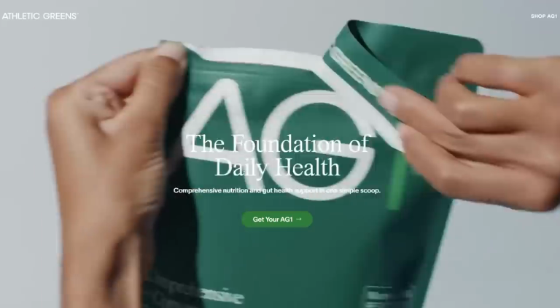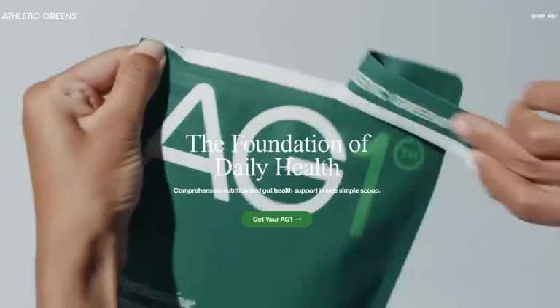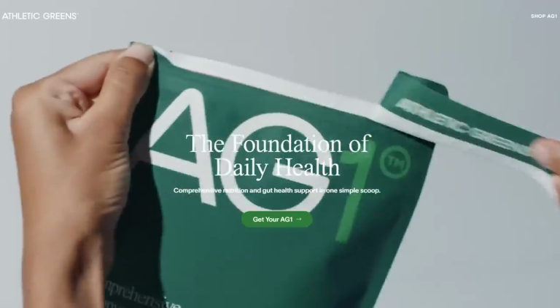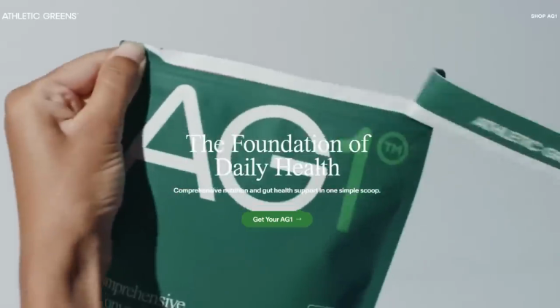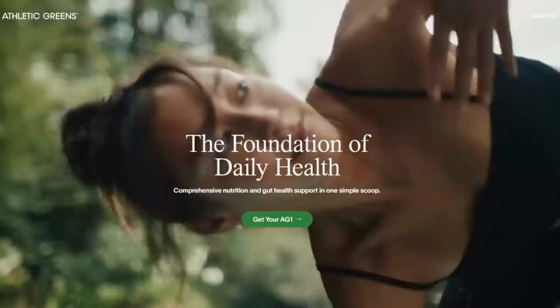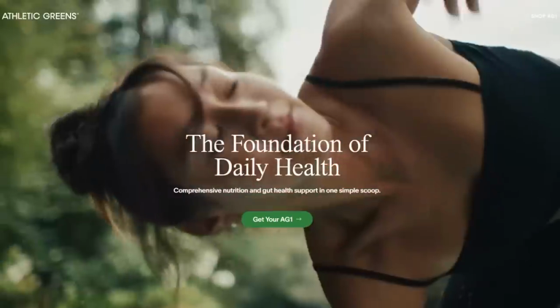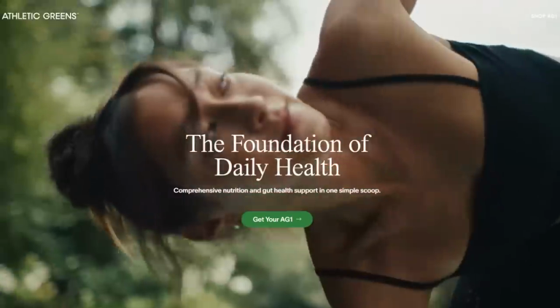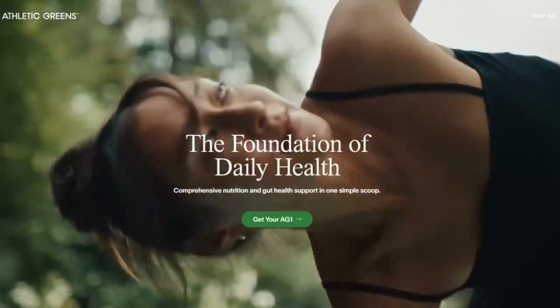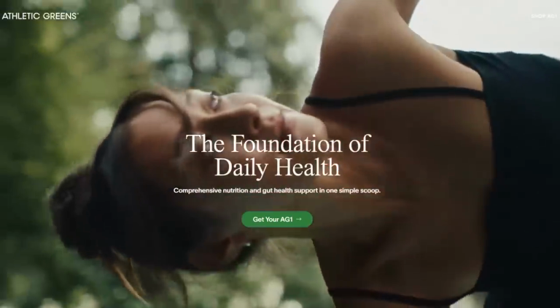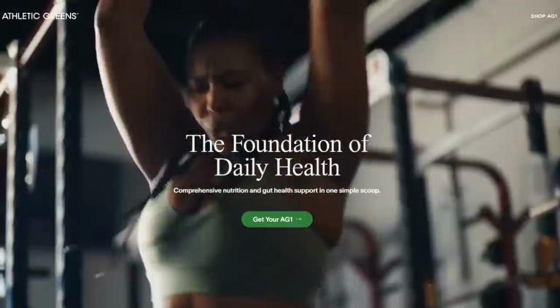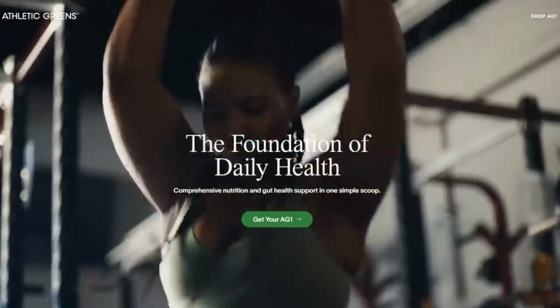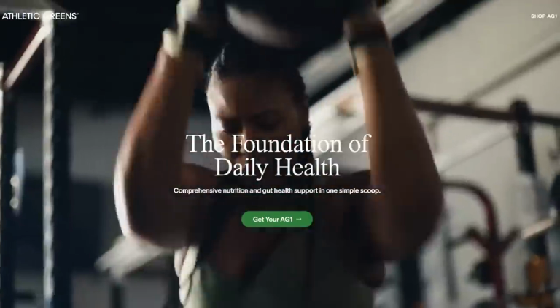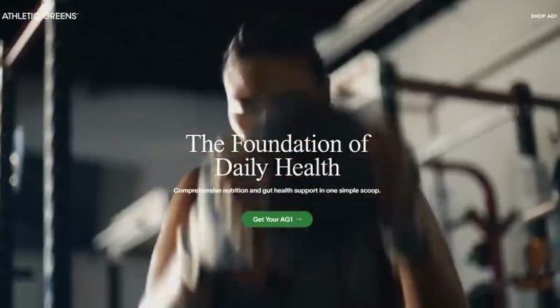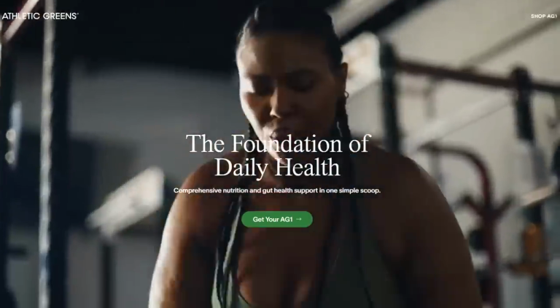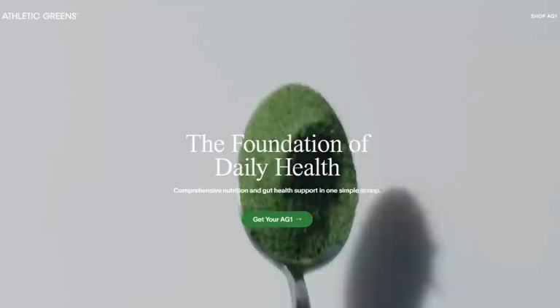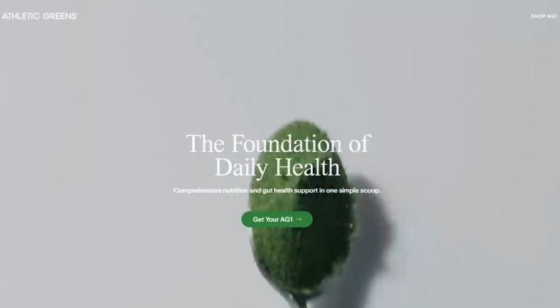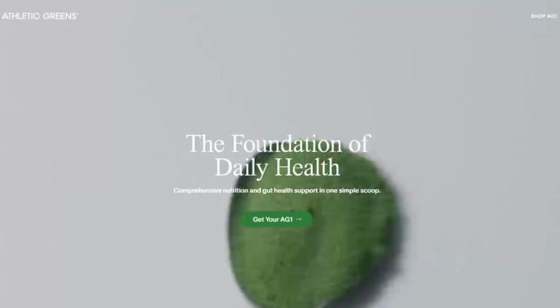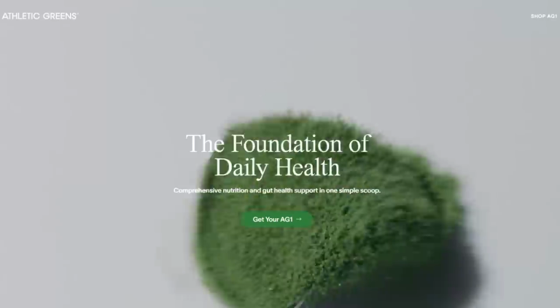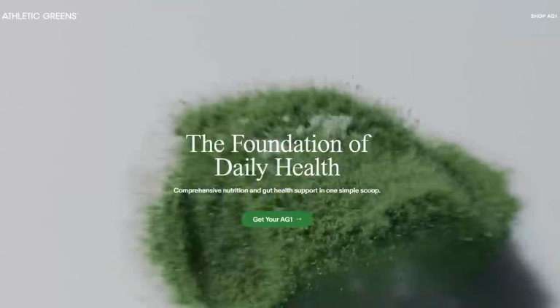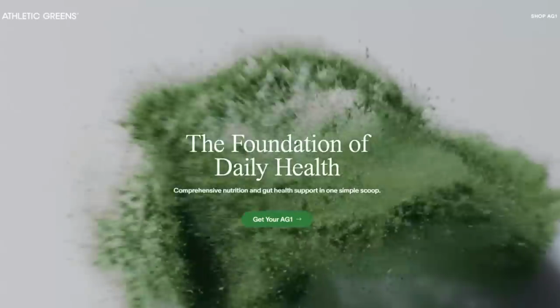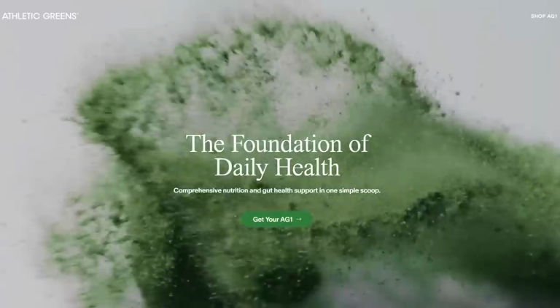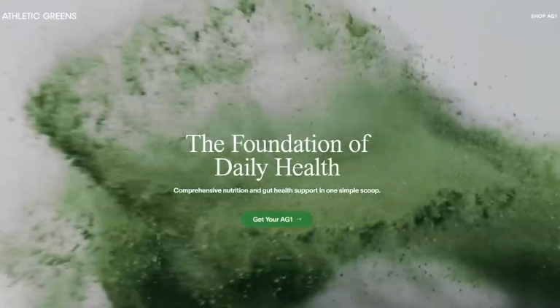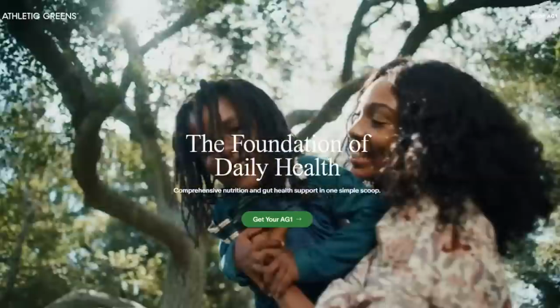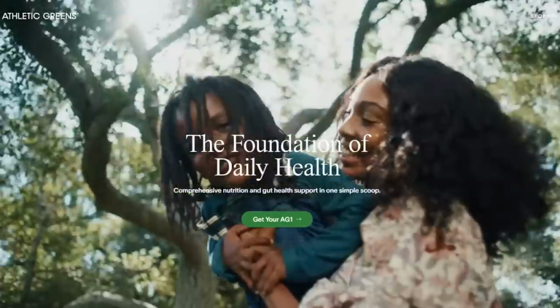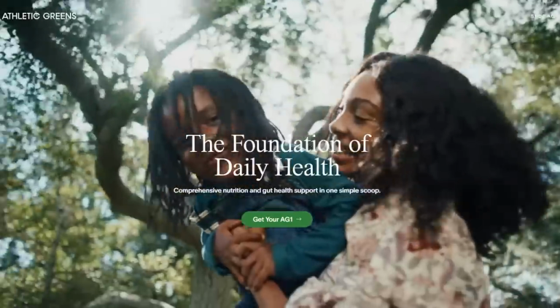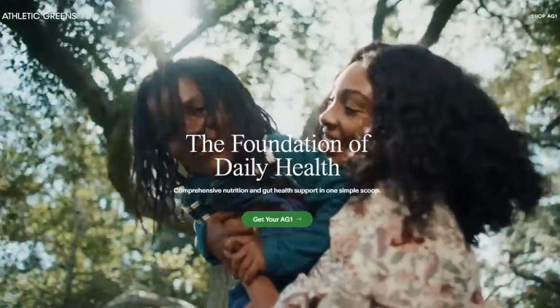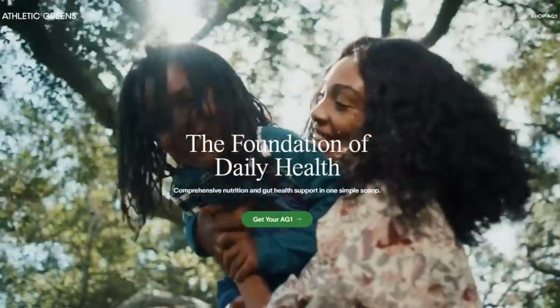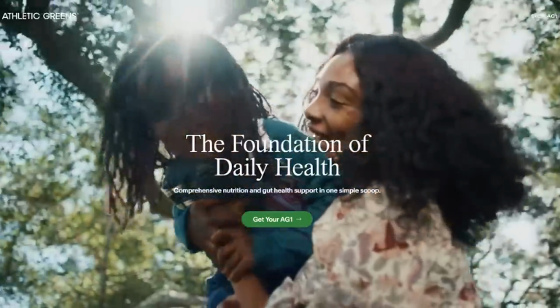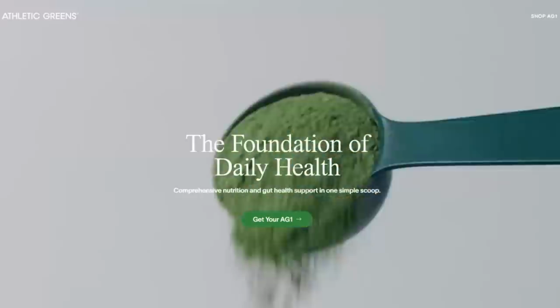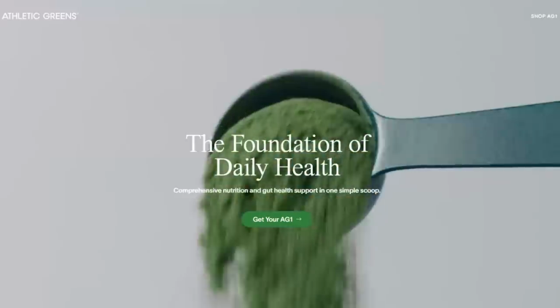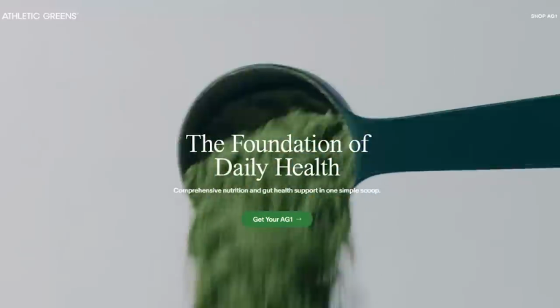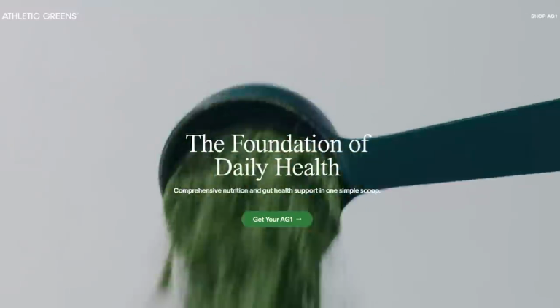The foundation of daily health, comprehensive nutrition, and gut health support in one simple scoop.